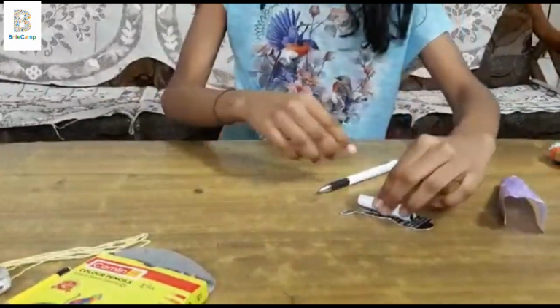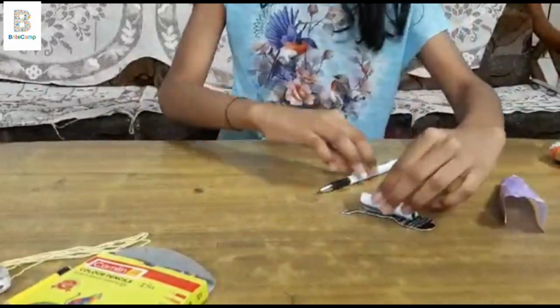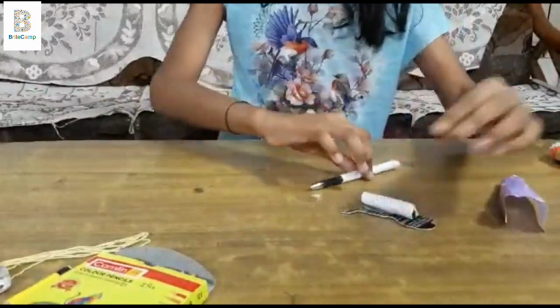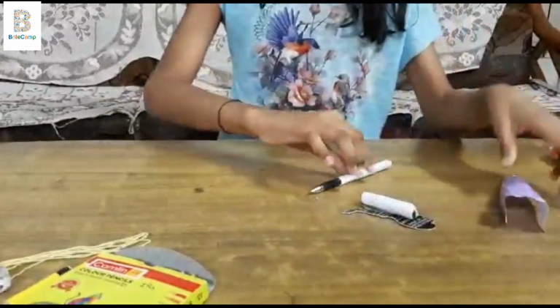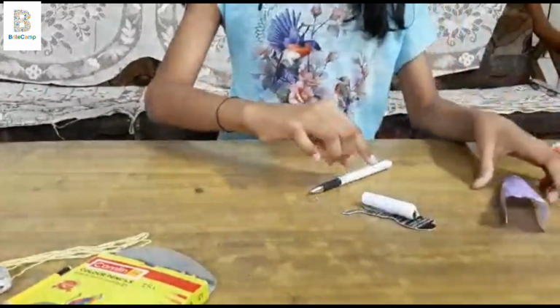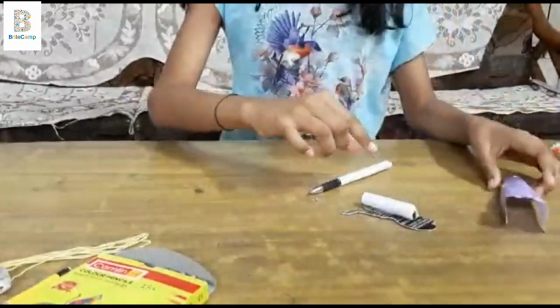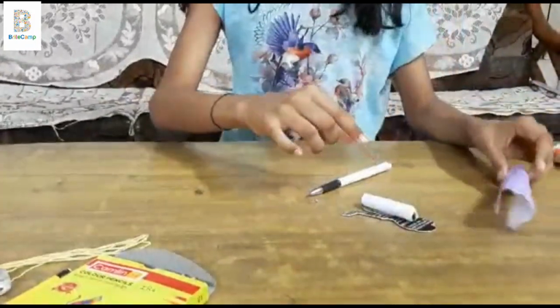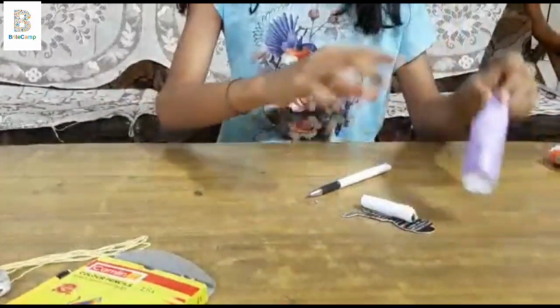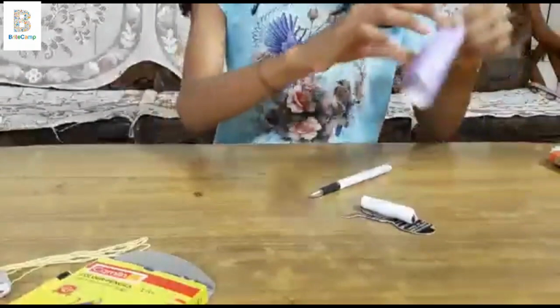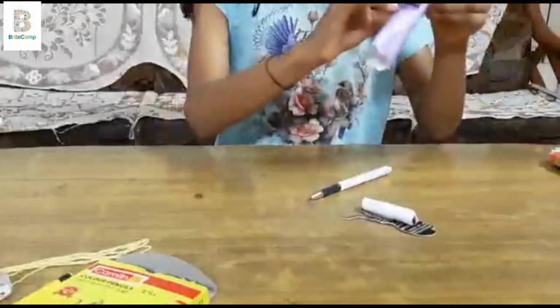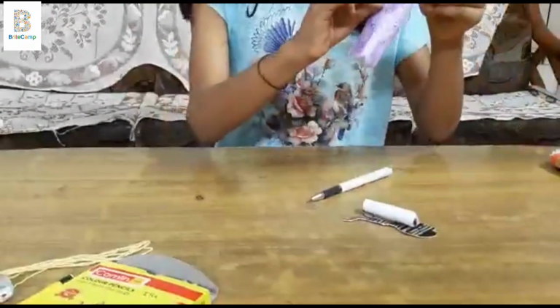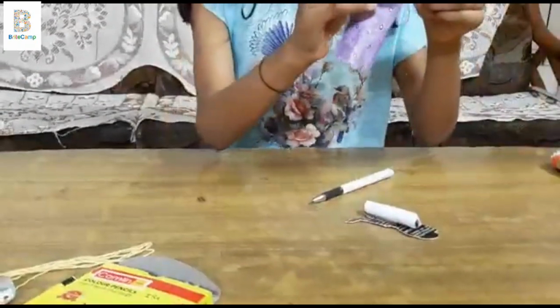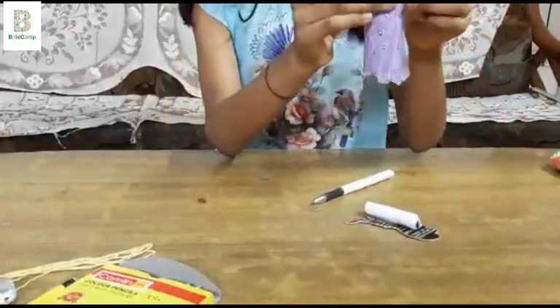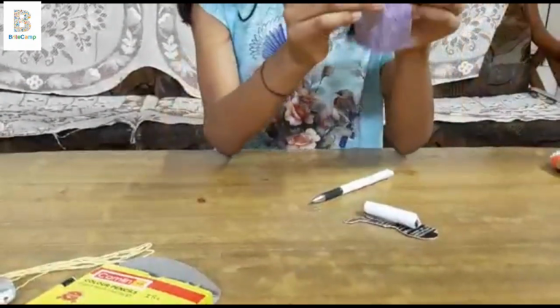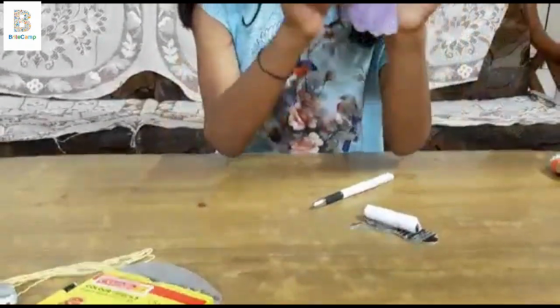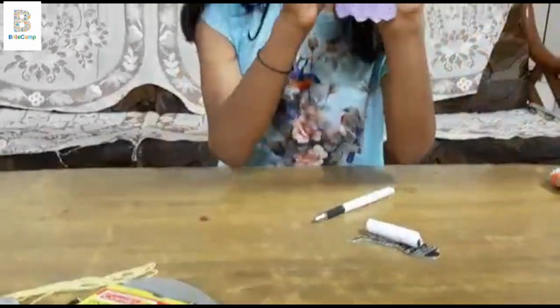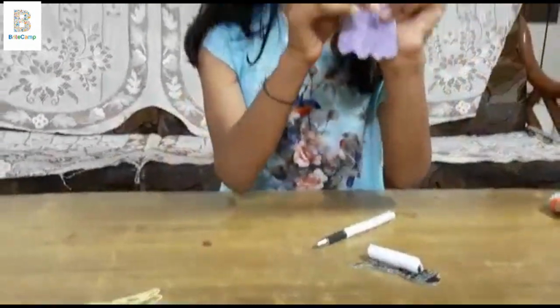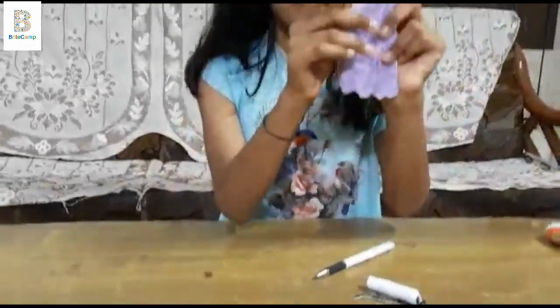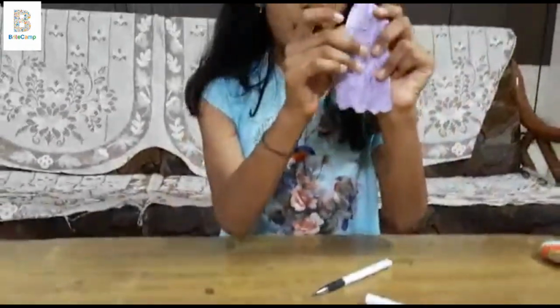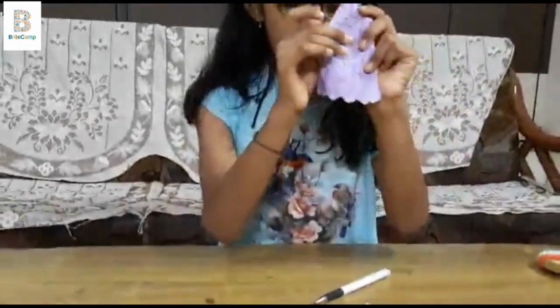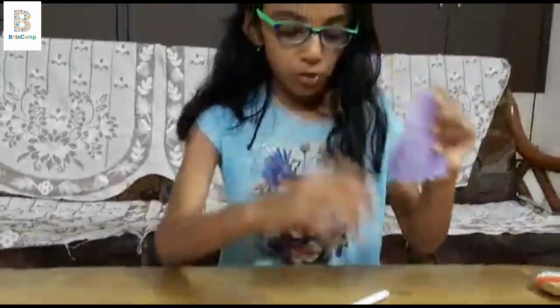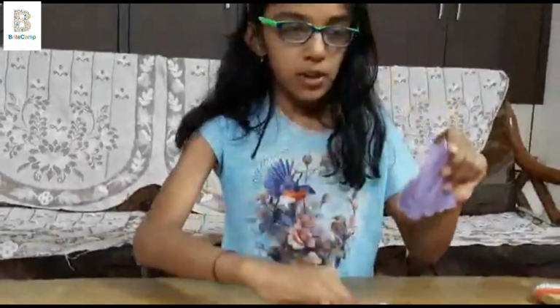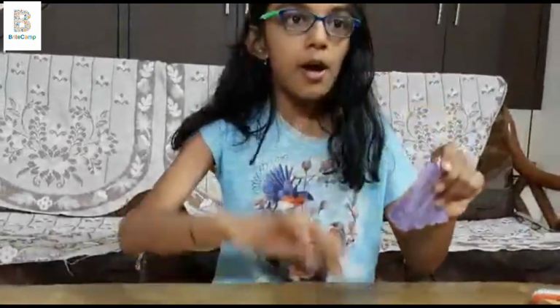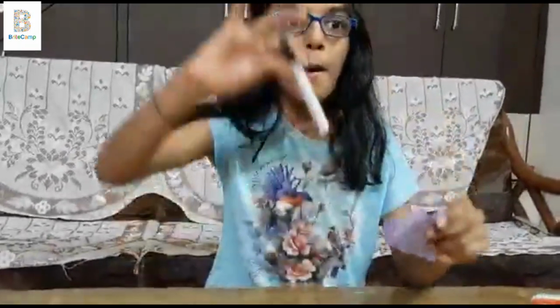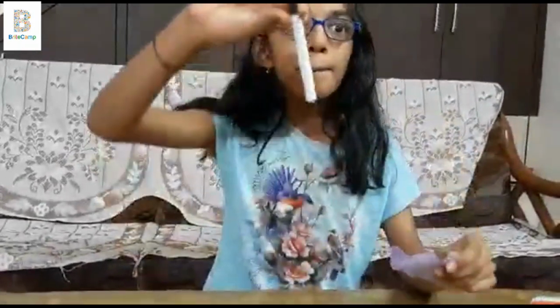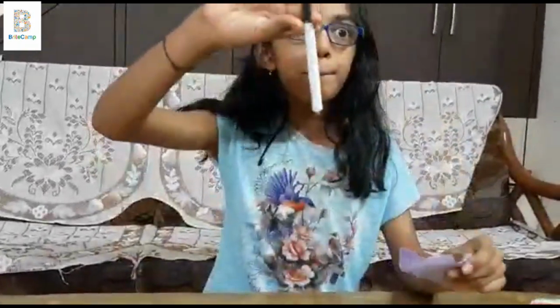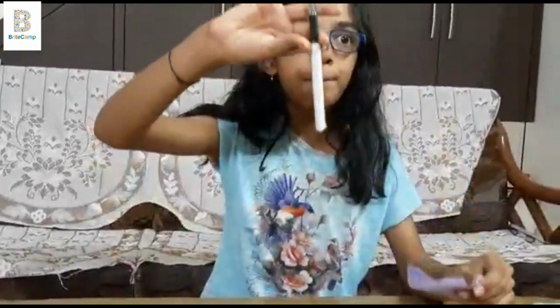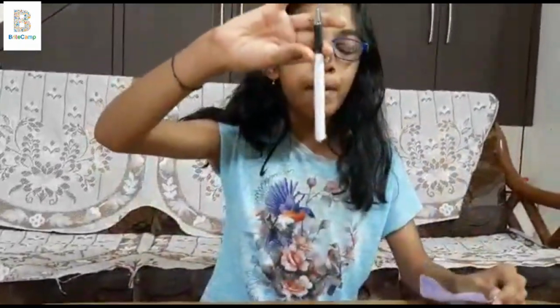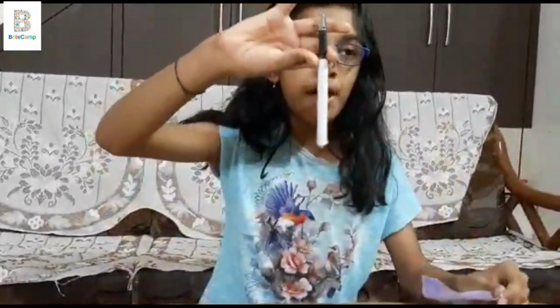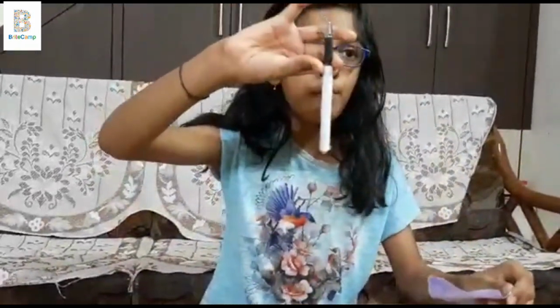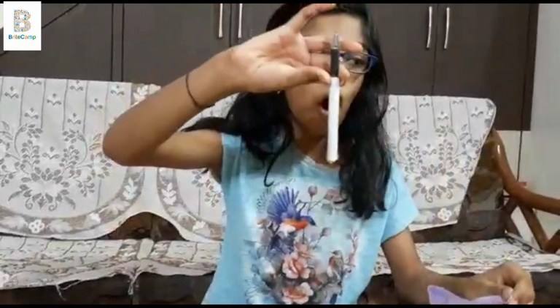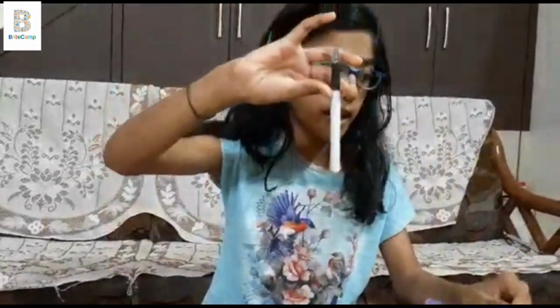Now I am going to be sticking the dress to the pen body.